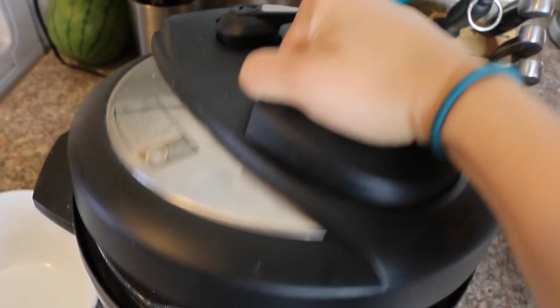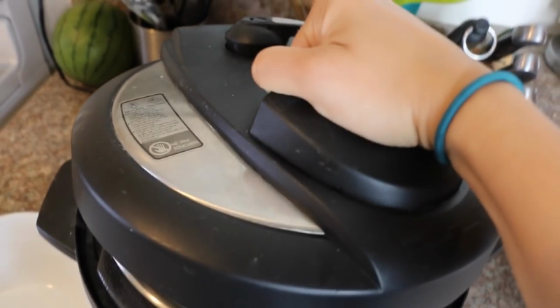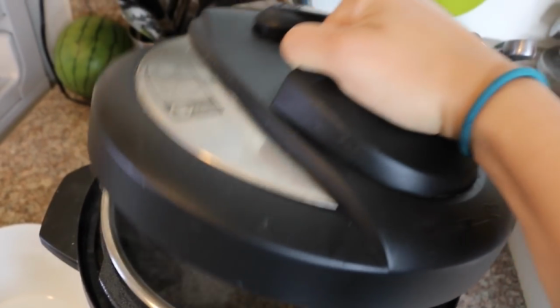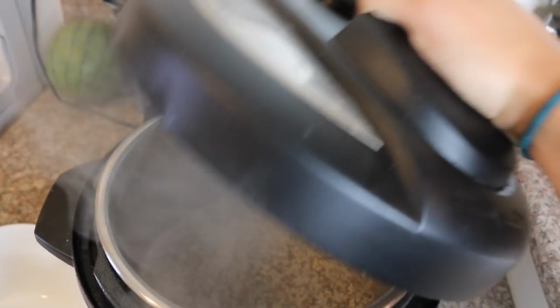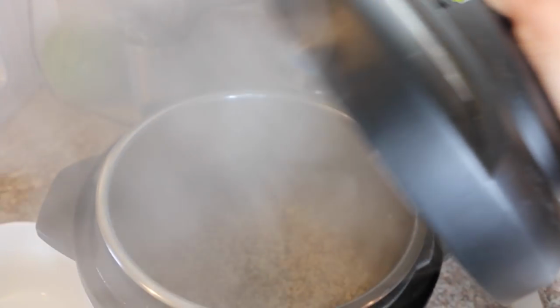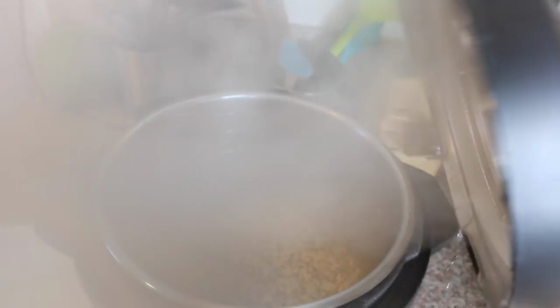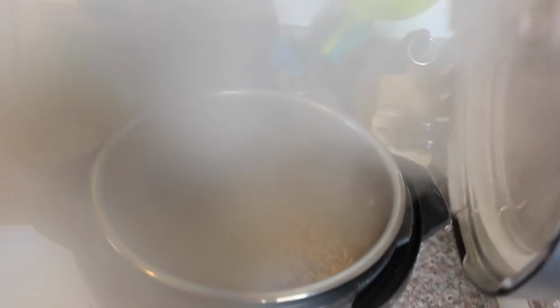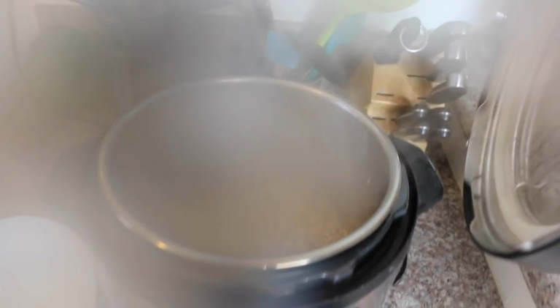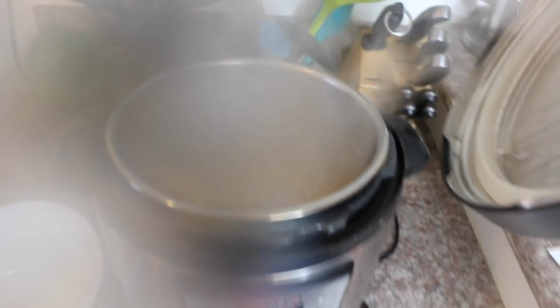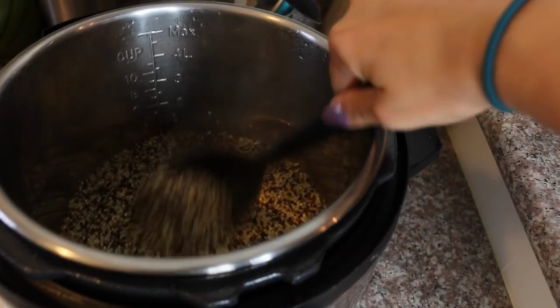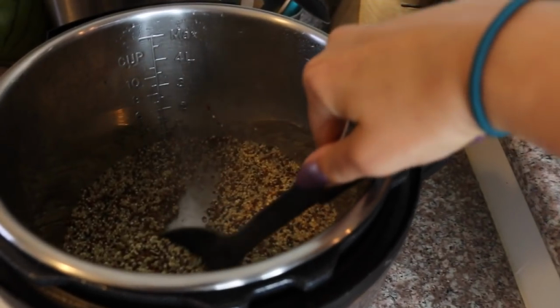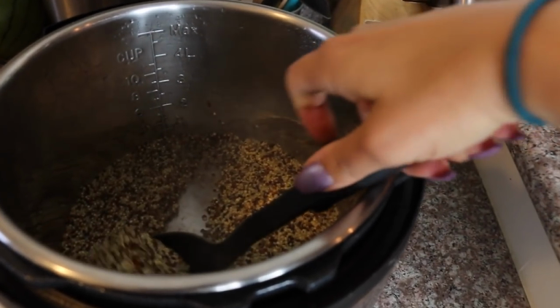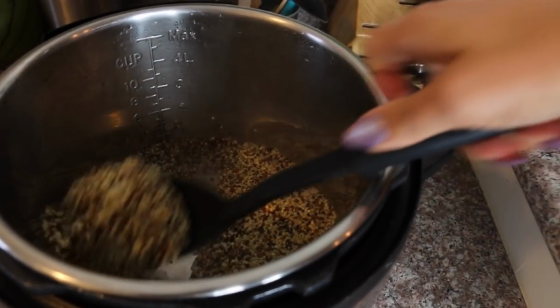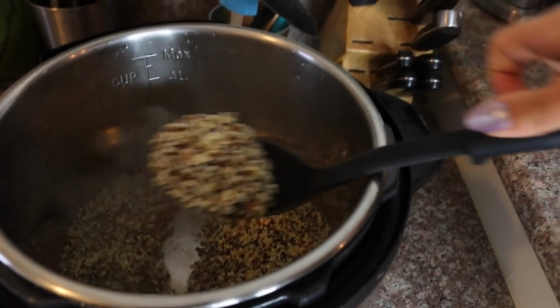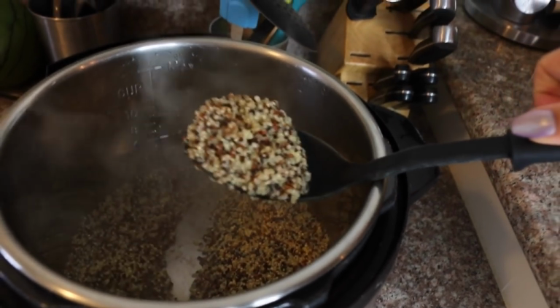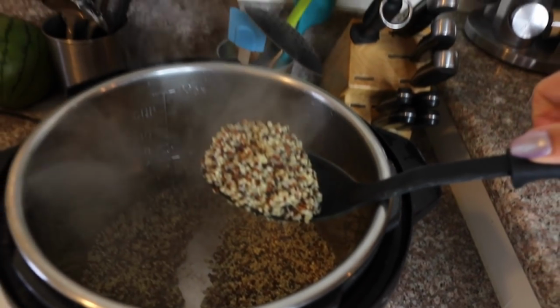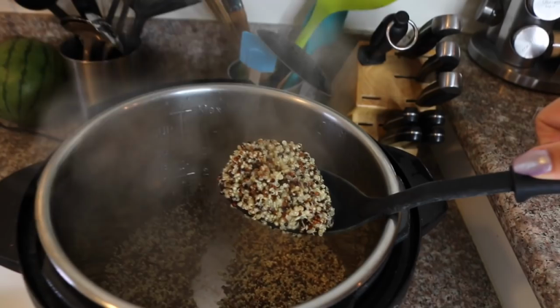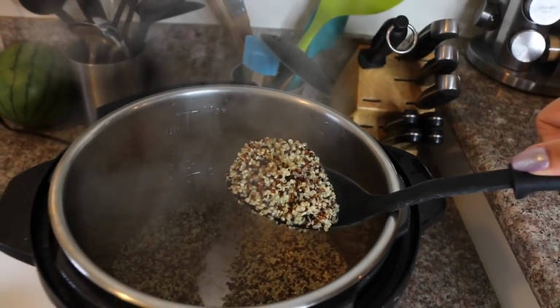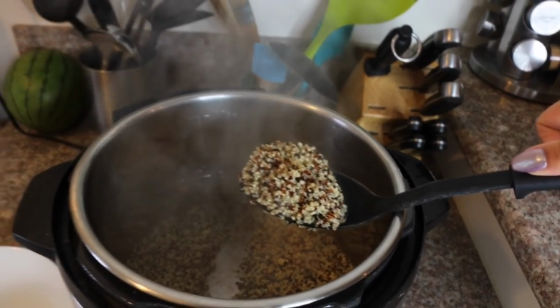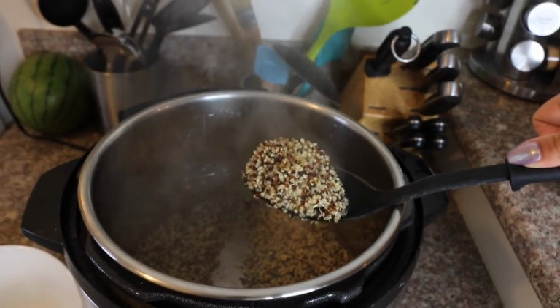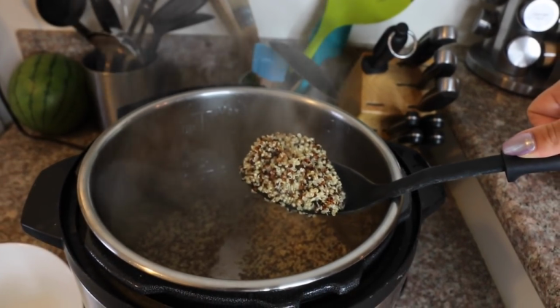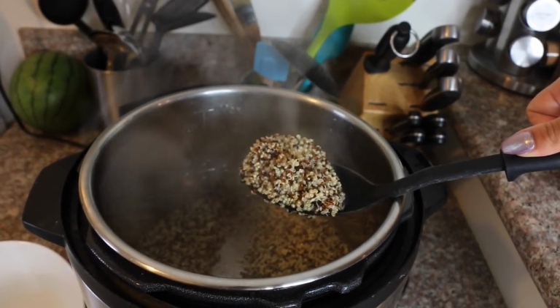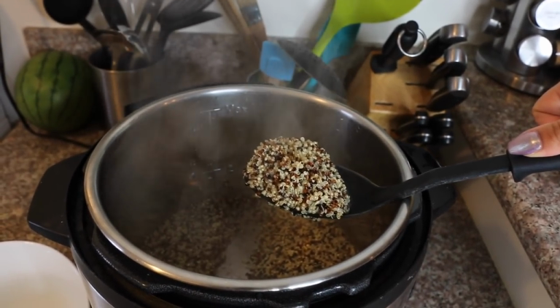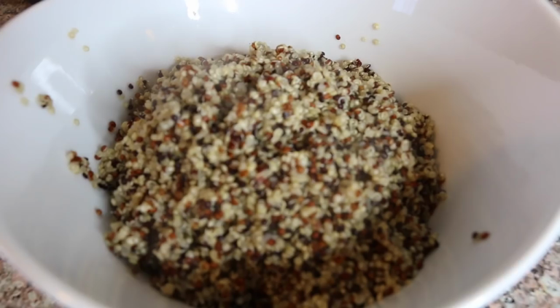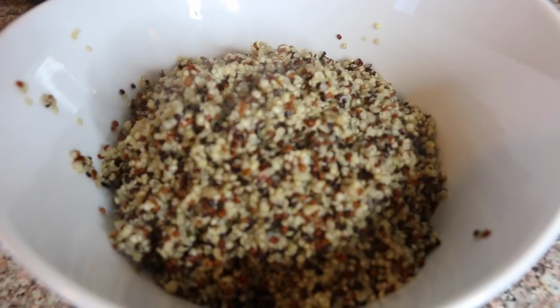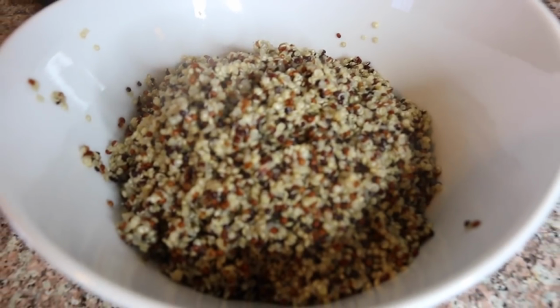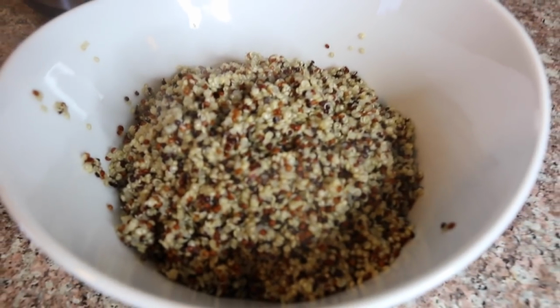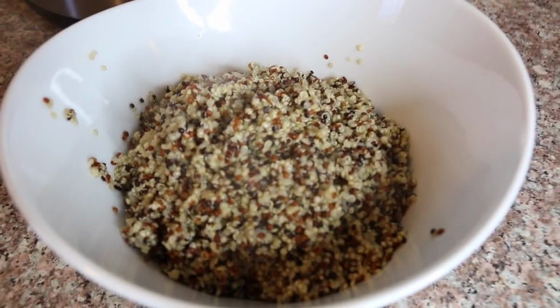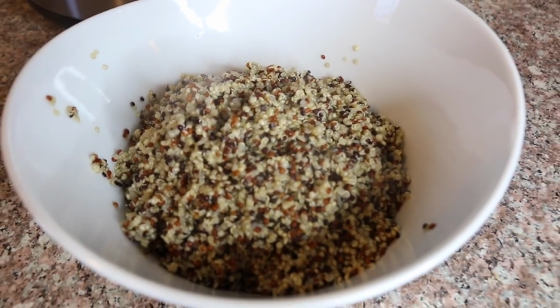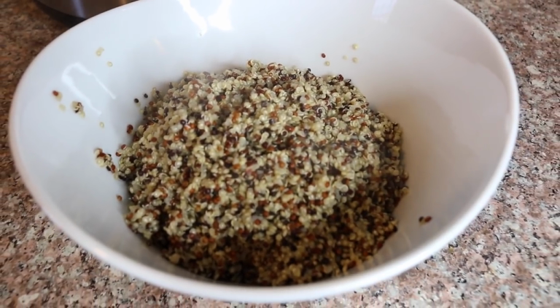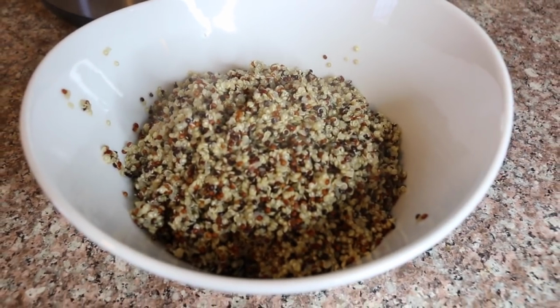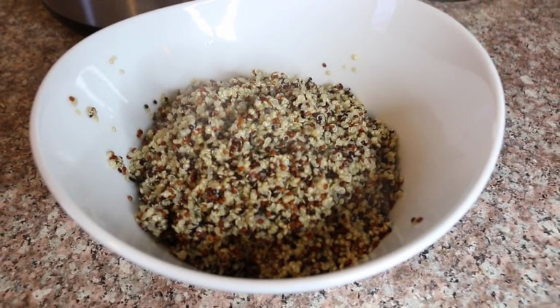Now you can eat this straight as a side dish, or you can mix in some veggies with it, or you can even mix it into a salad. That's my favorite thing to do.